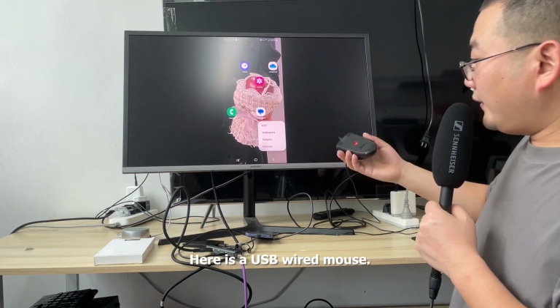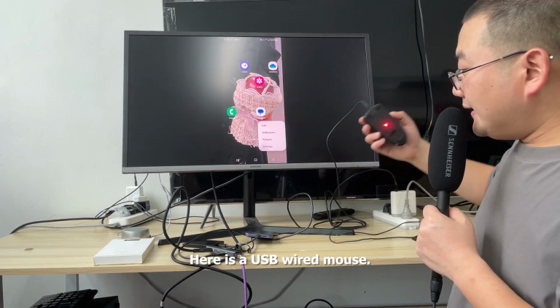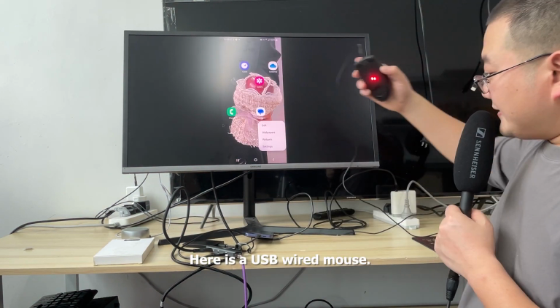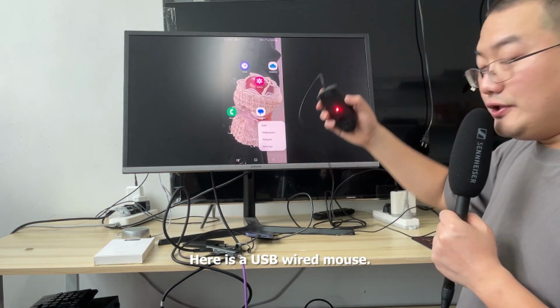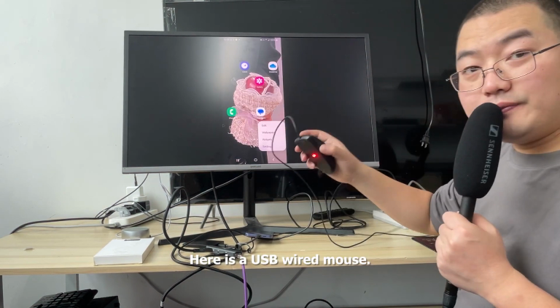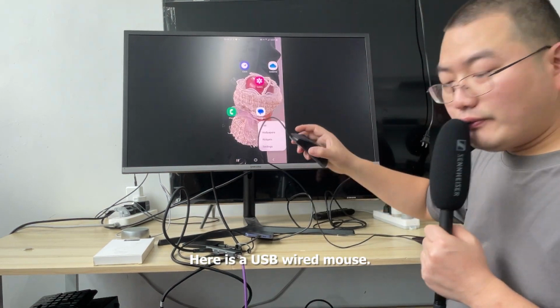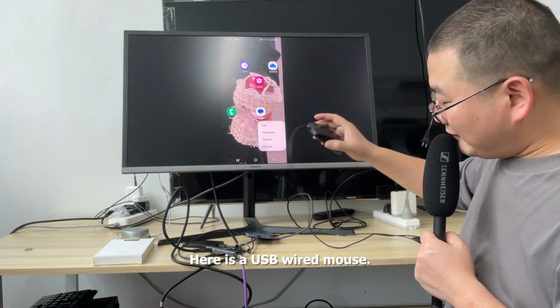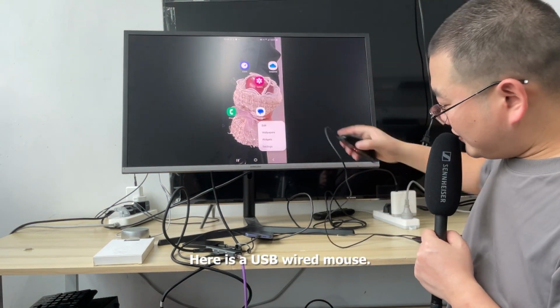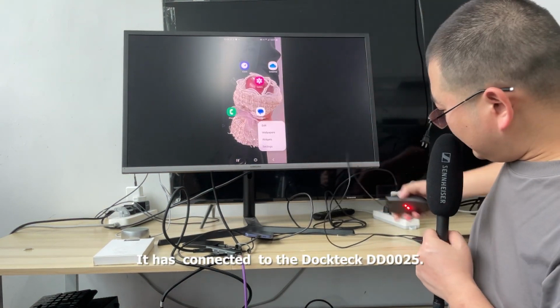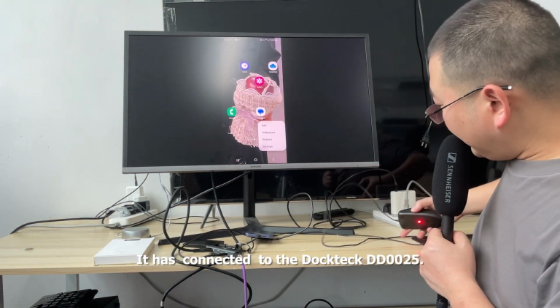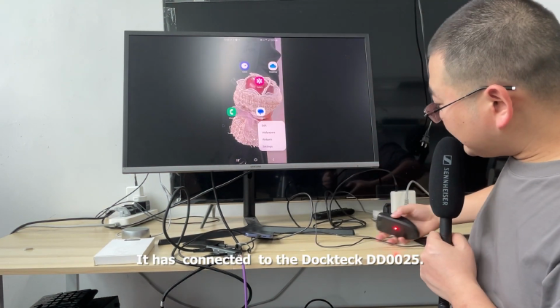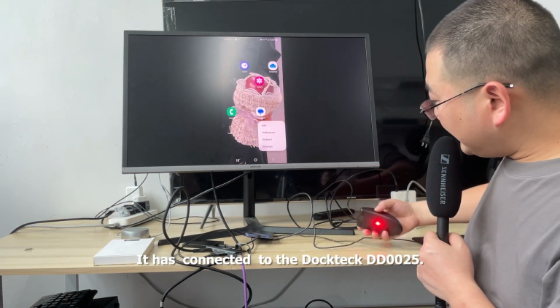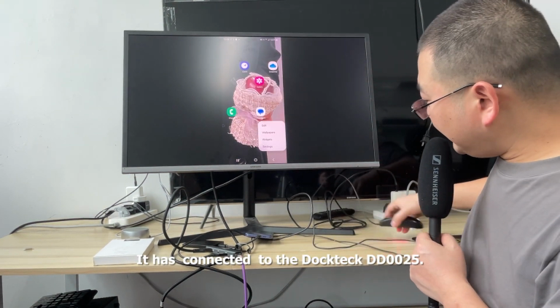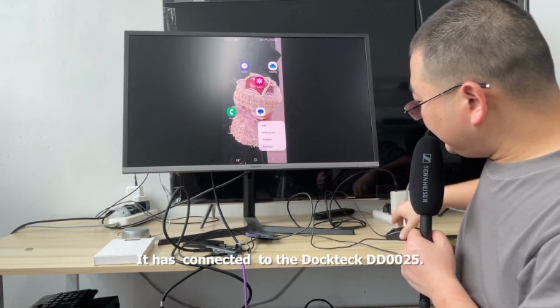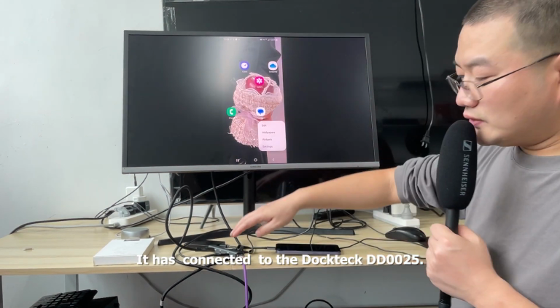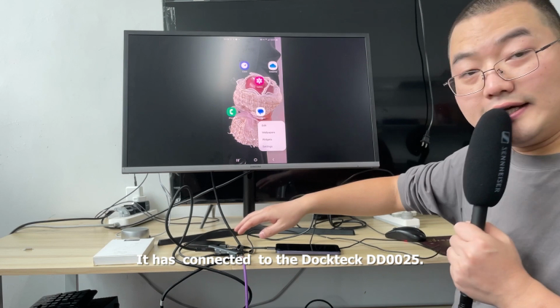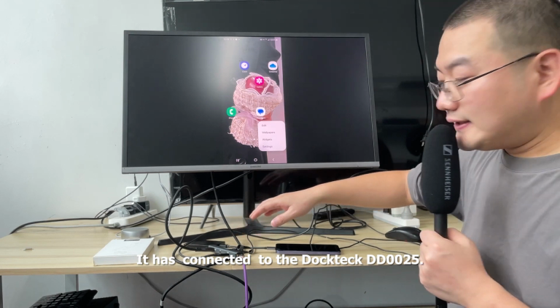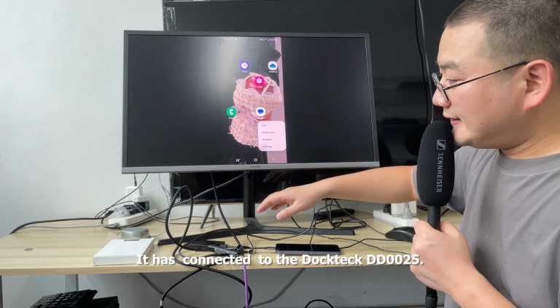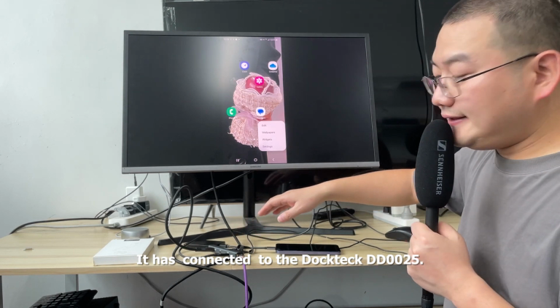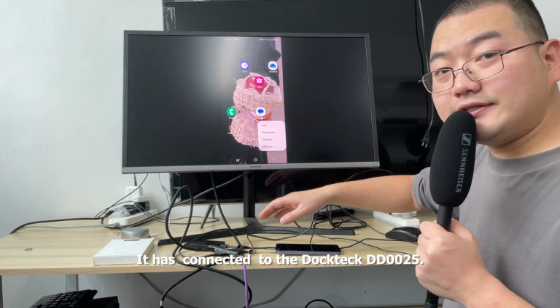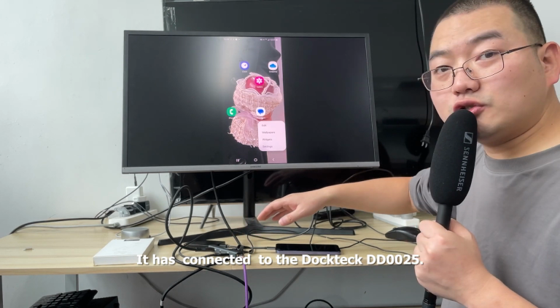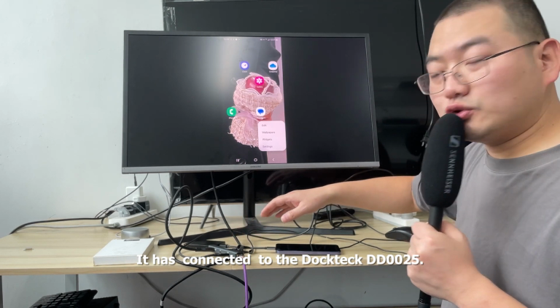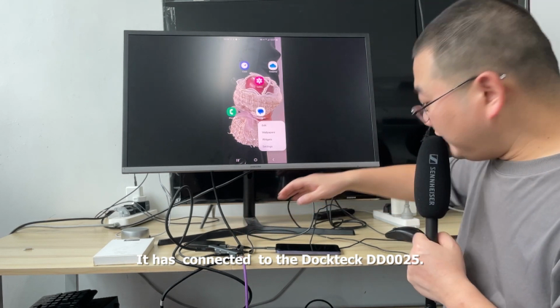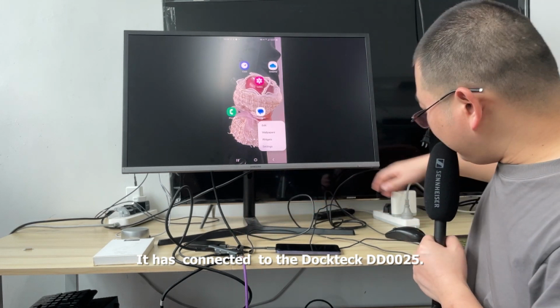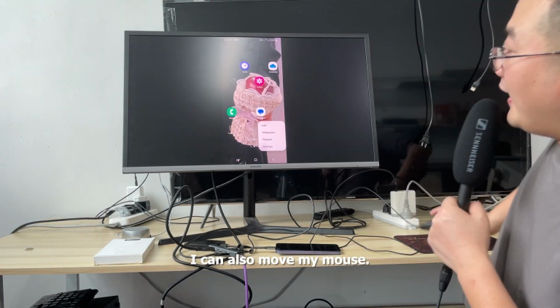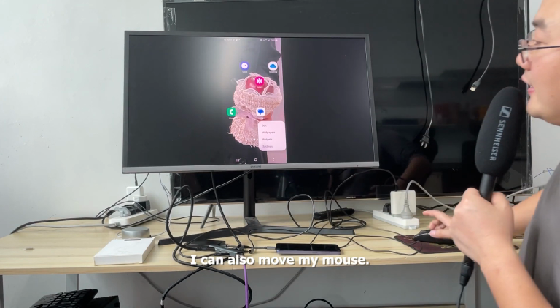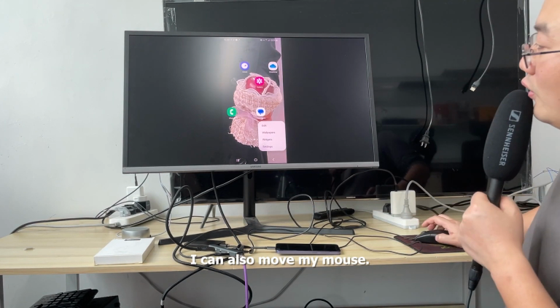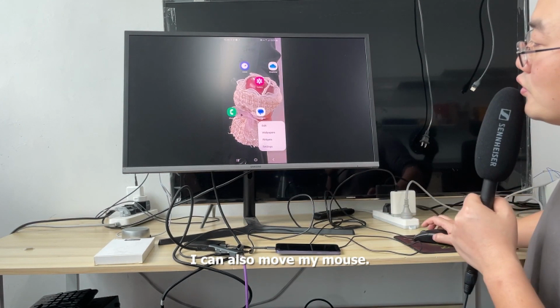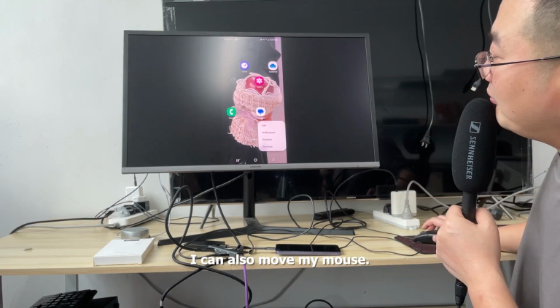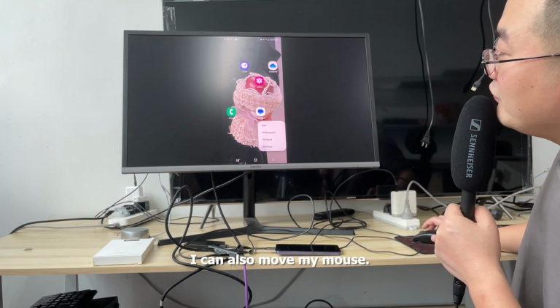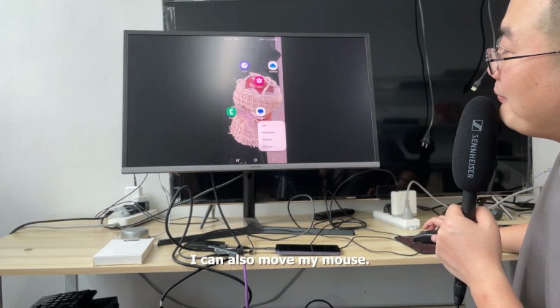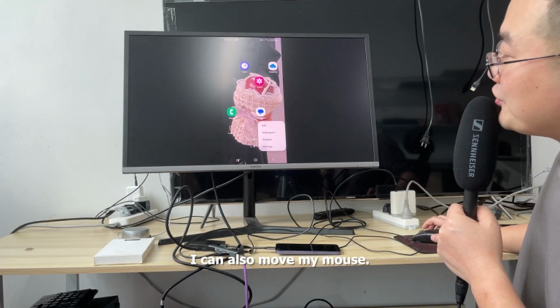Here is a USB wired mouse. It has been connected to the Doctech DD0025. I can also move my mouse.